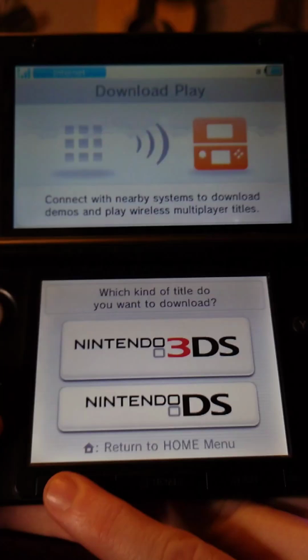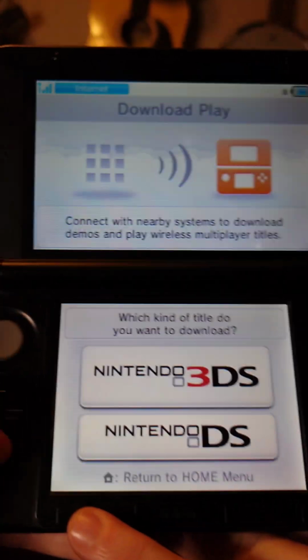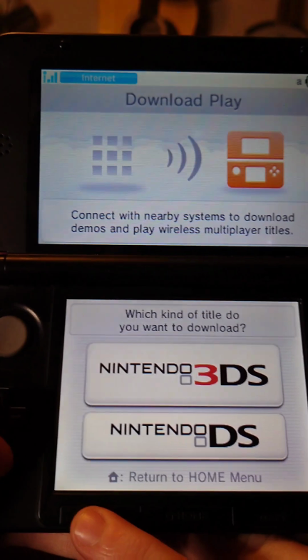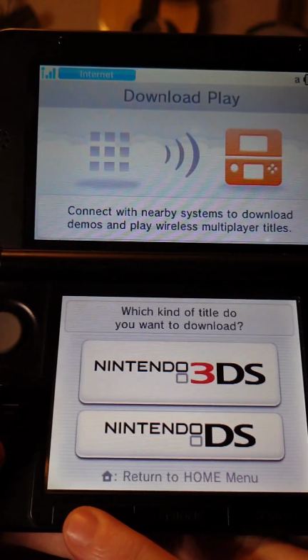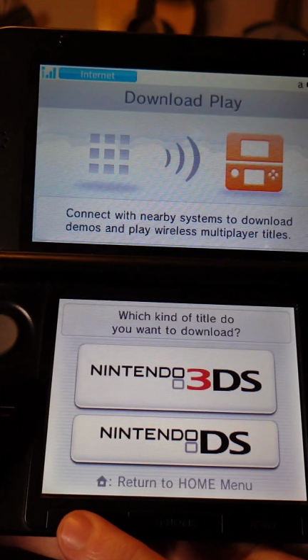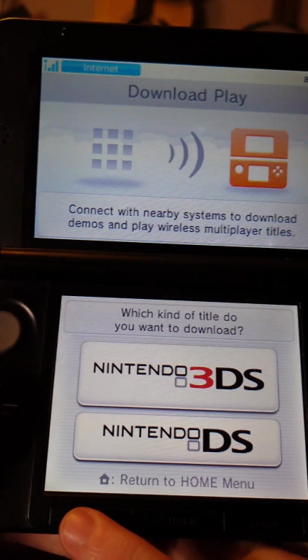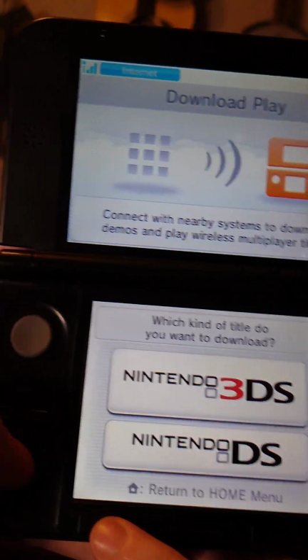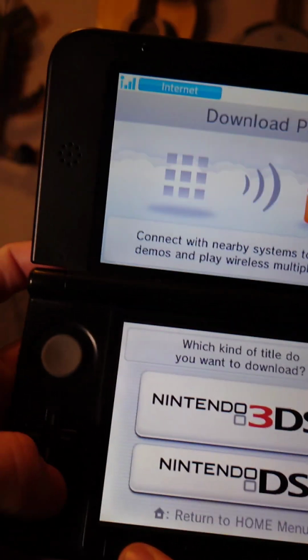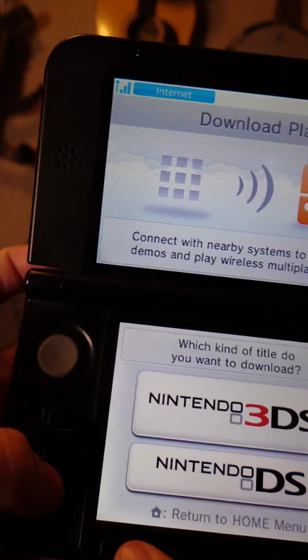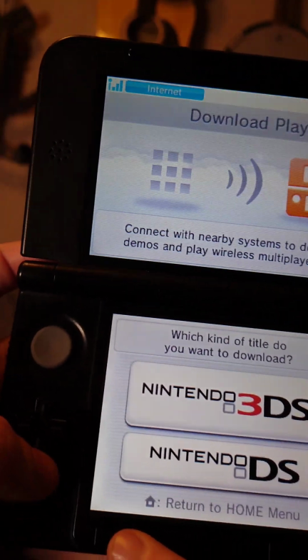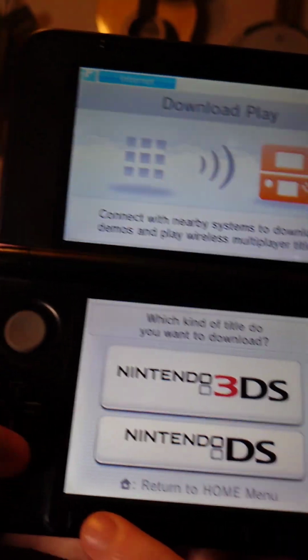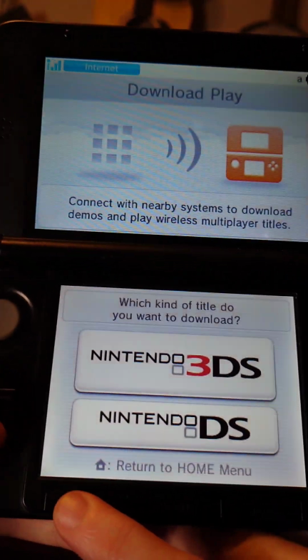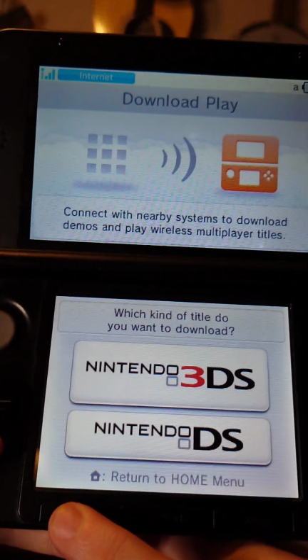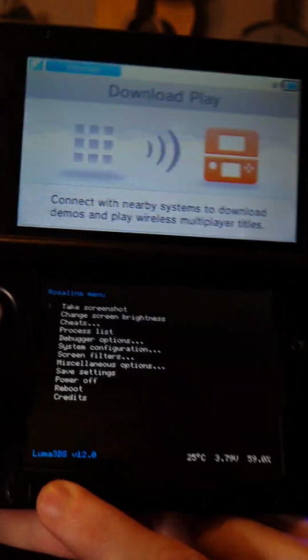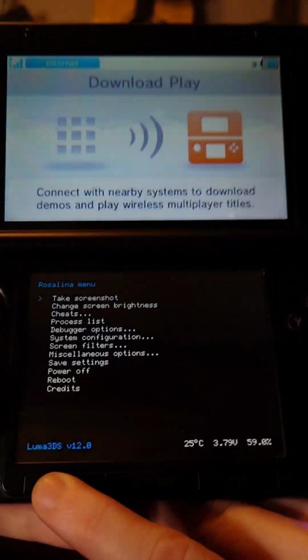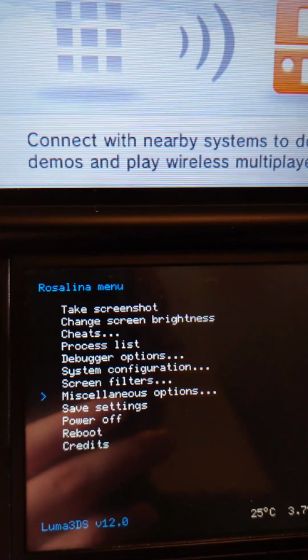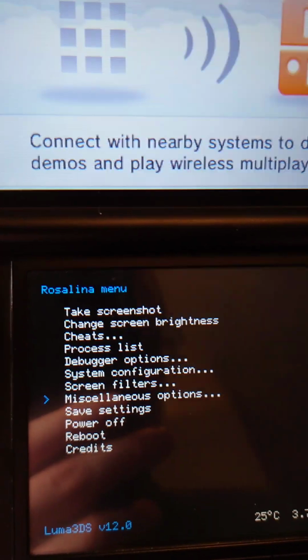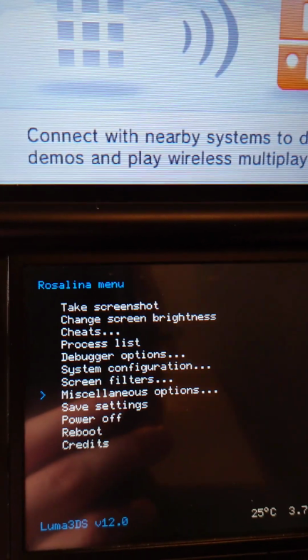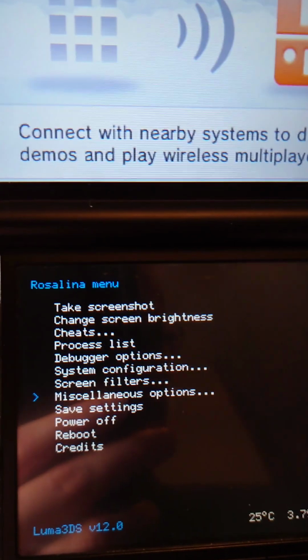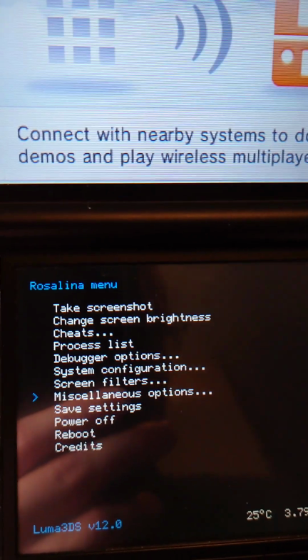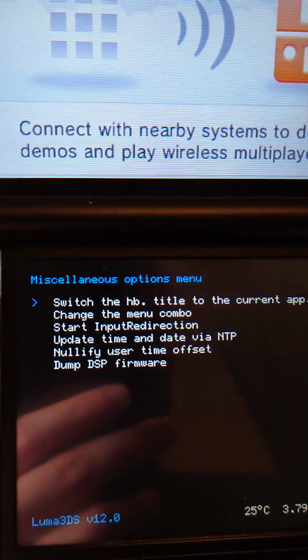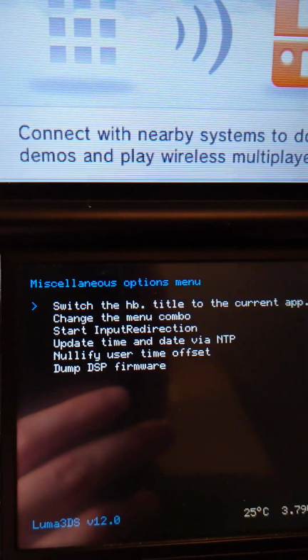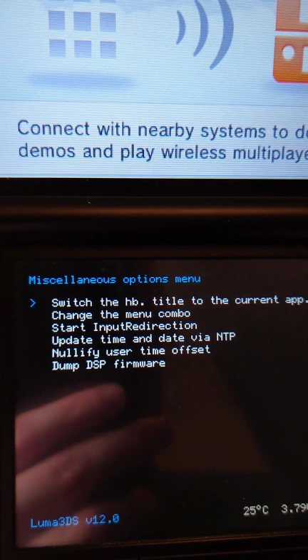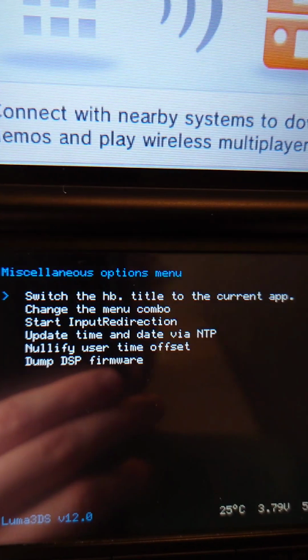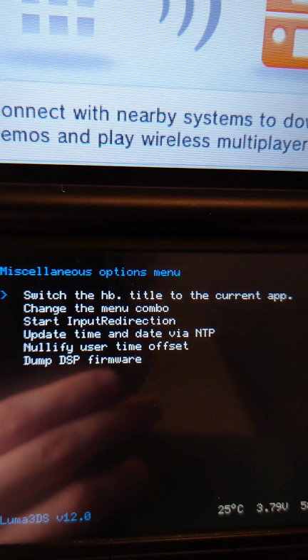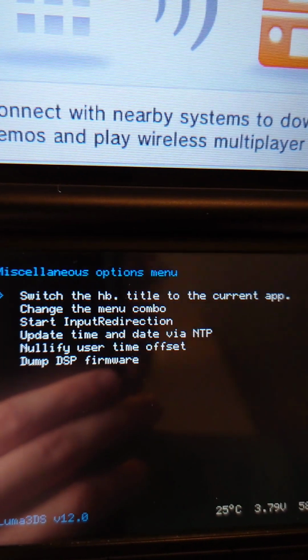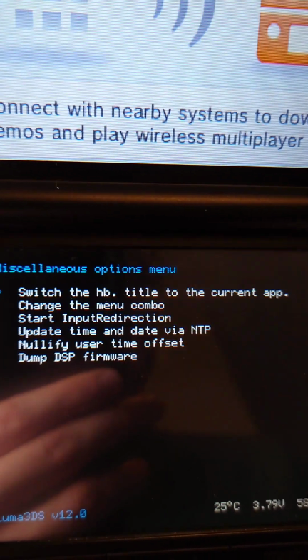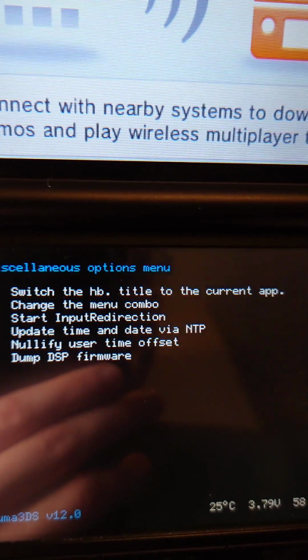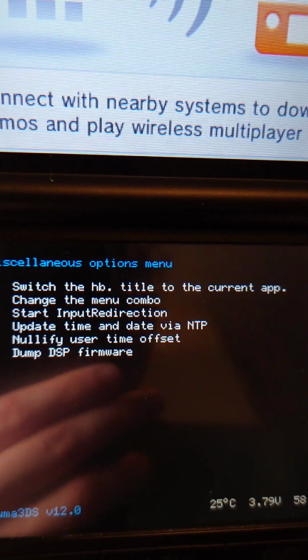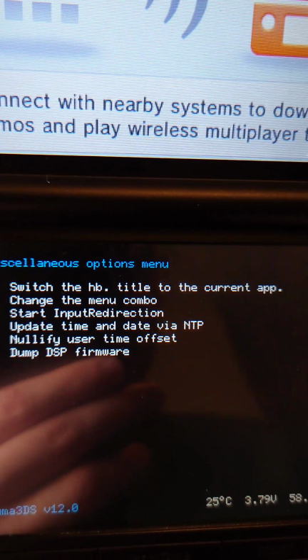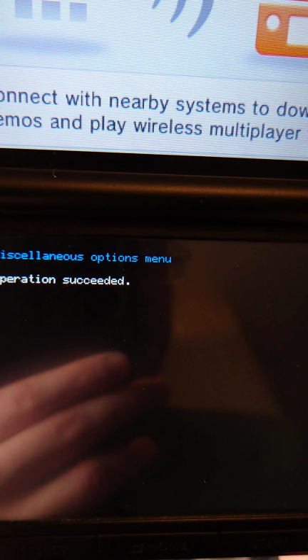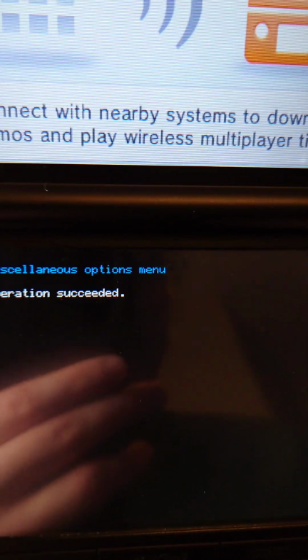Then when we see this menu, we're going to press Left Shoulder Down and Select. Select Miscellaneous Options, and switch the HP title to Current App.